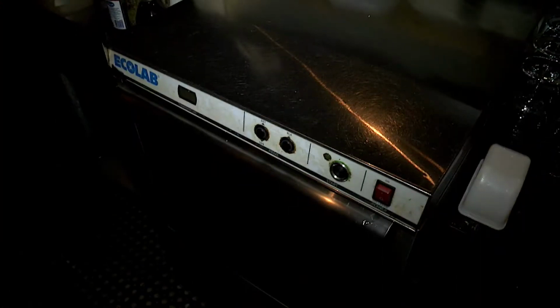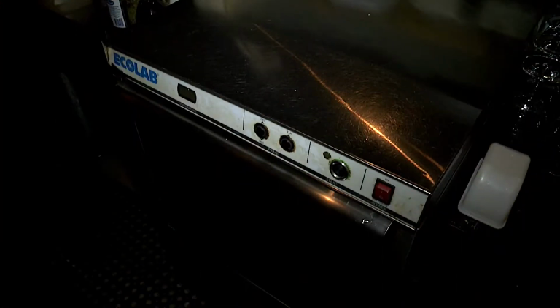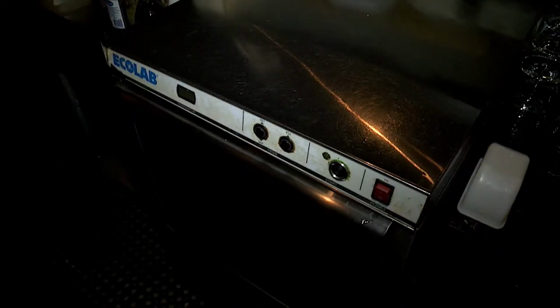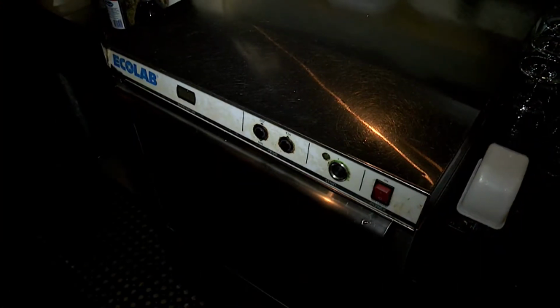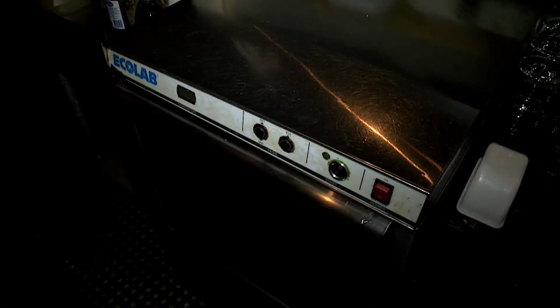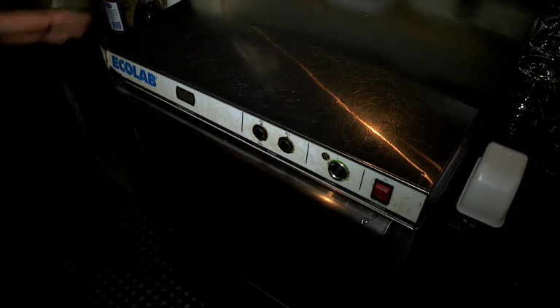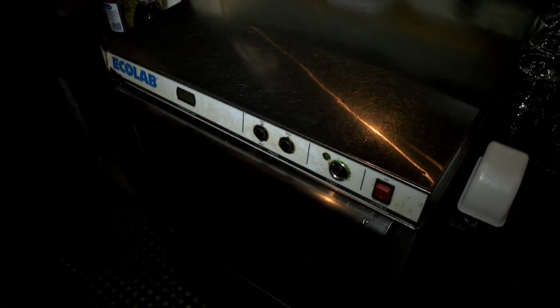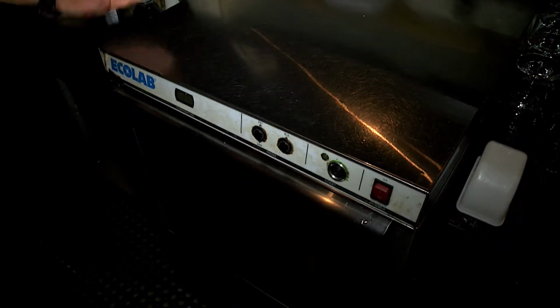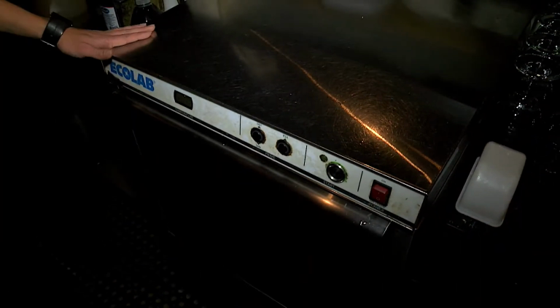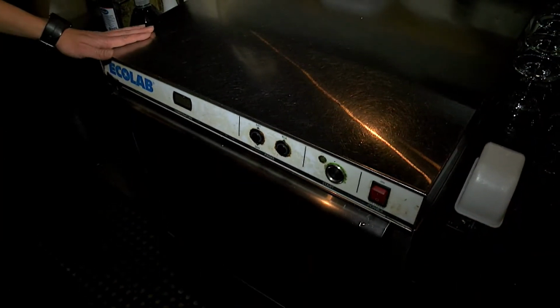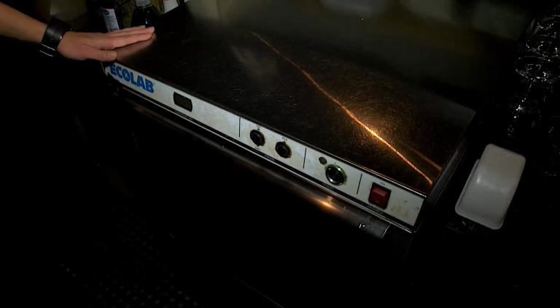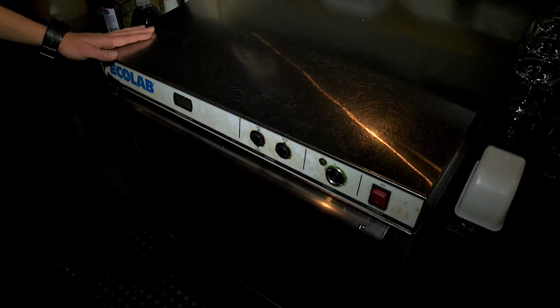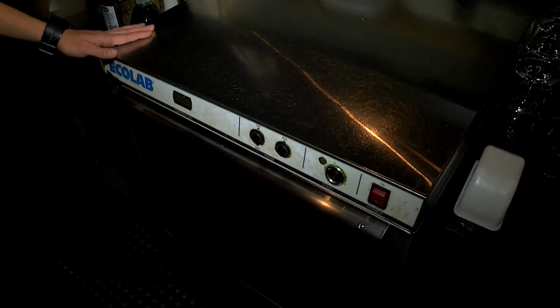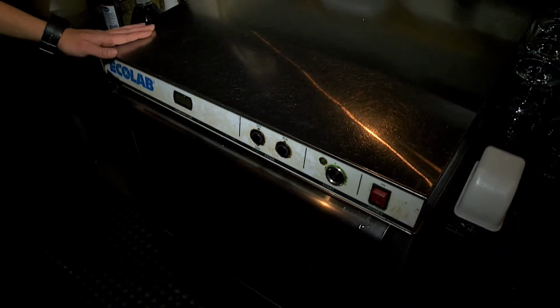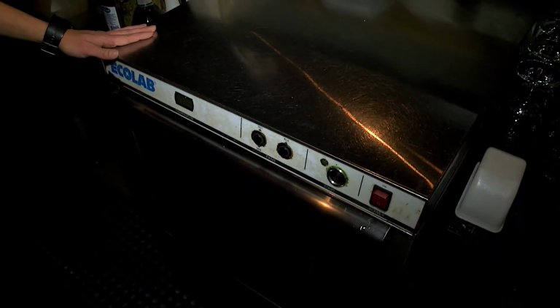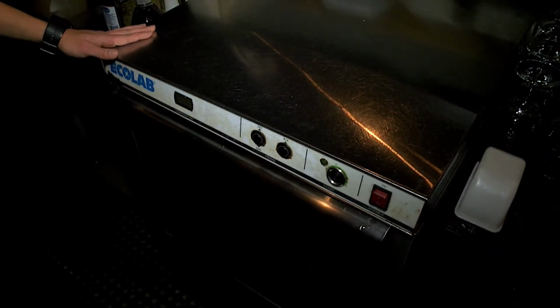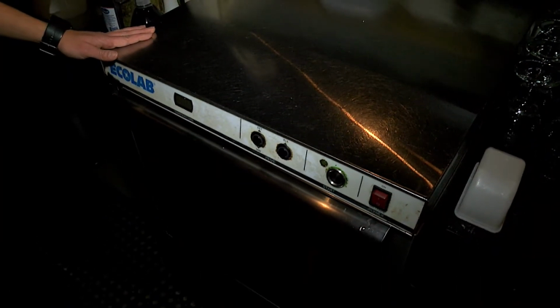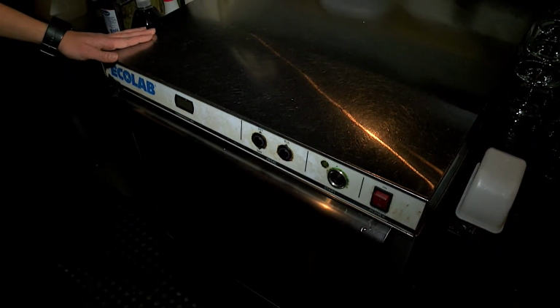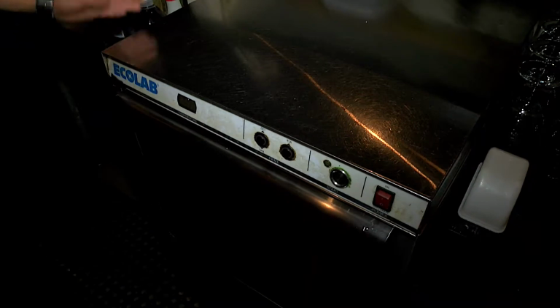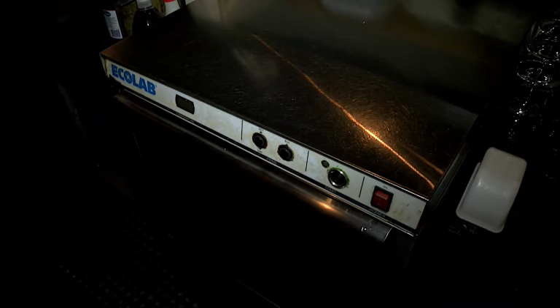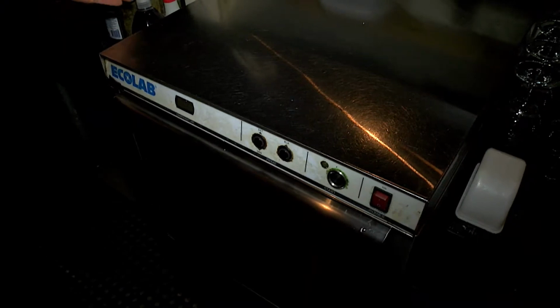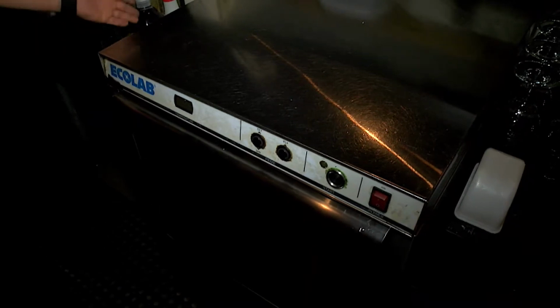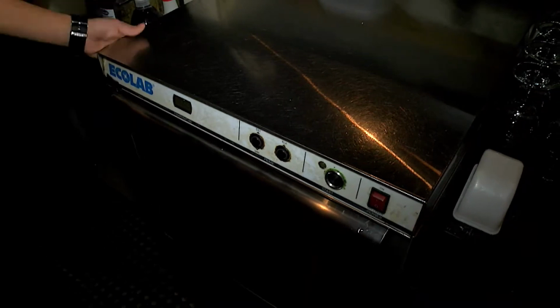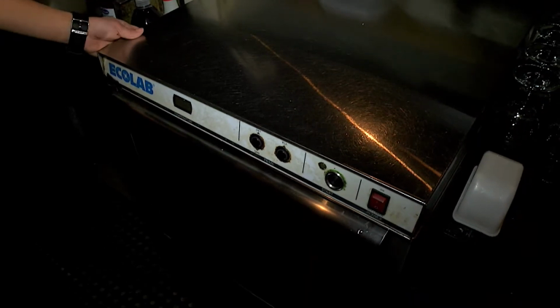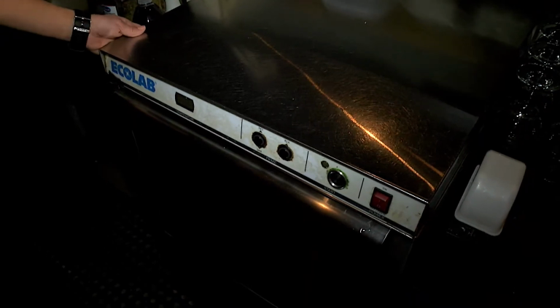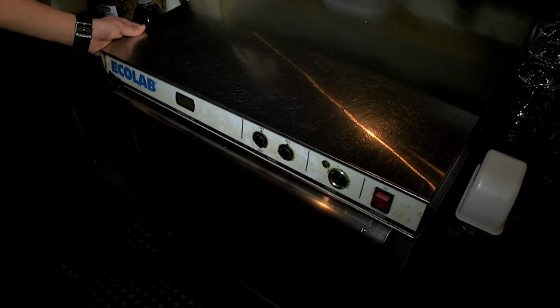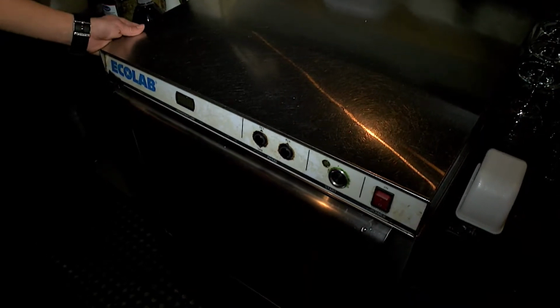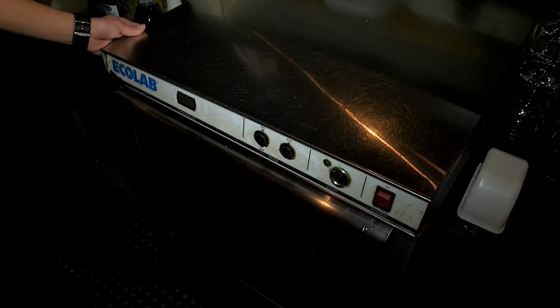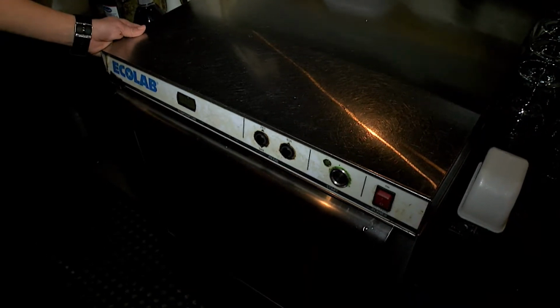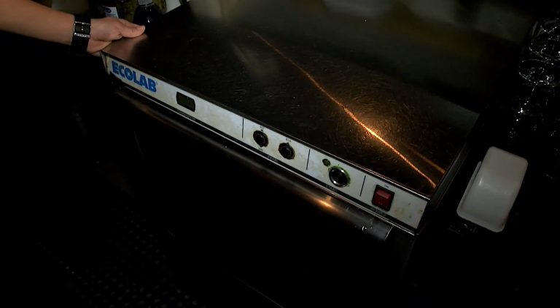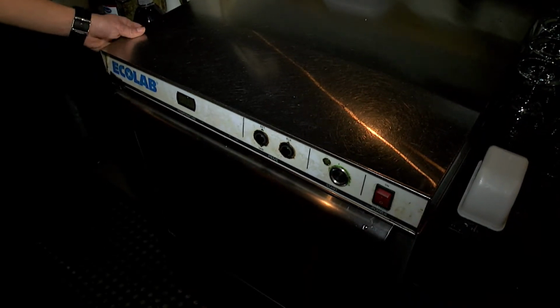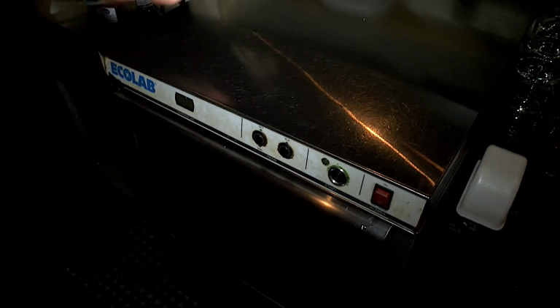One of the first things we do is turn on the dishwasher machine to make sure that it's up to the high temperature by the time we open.